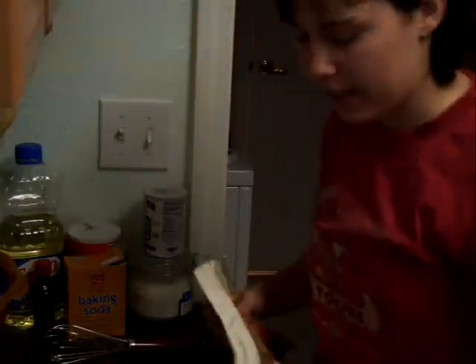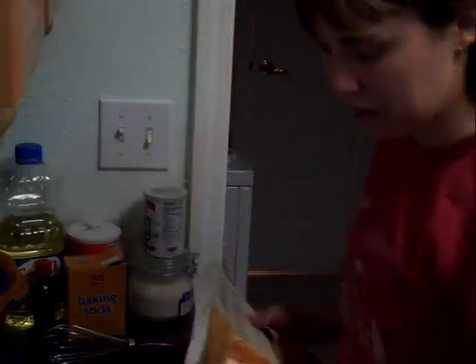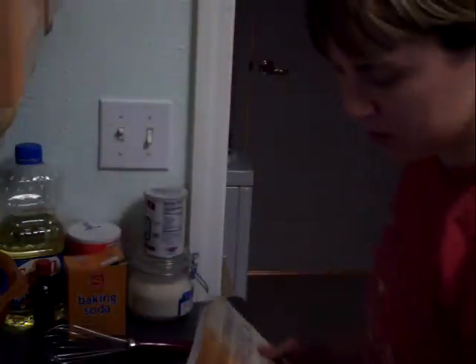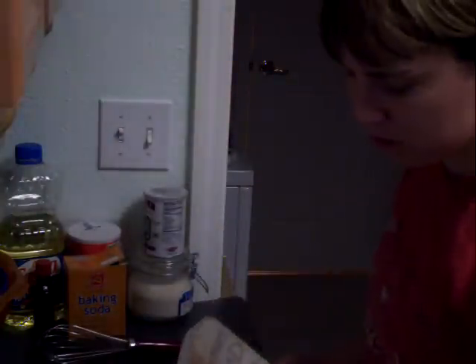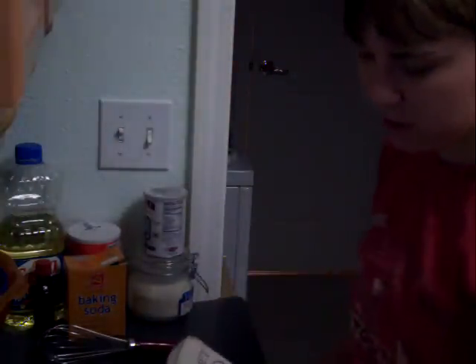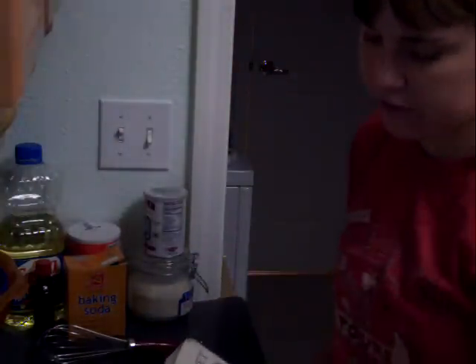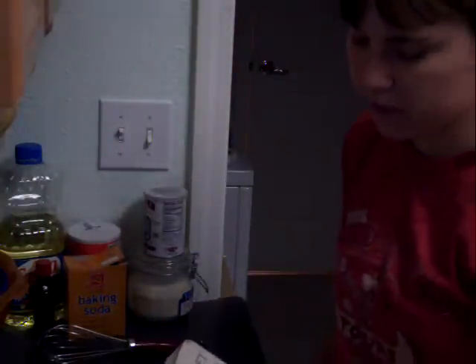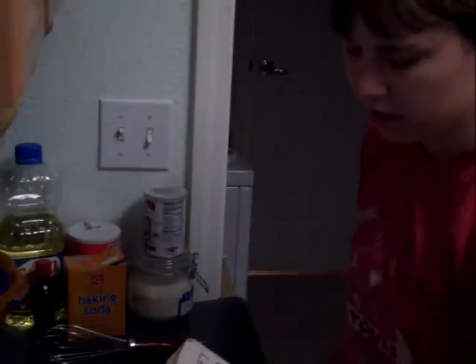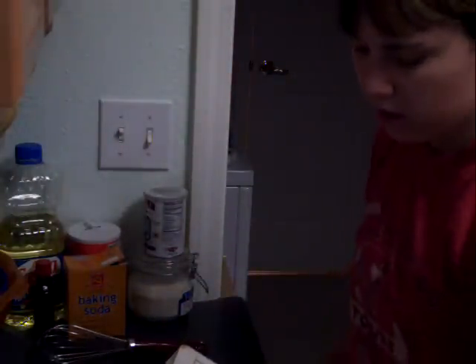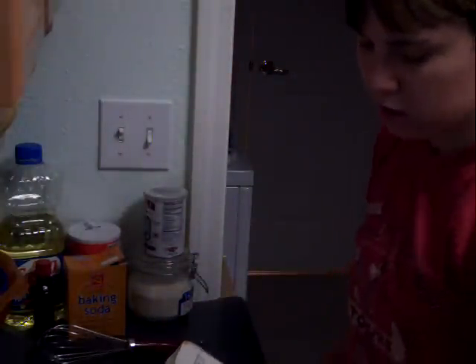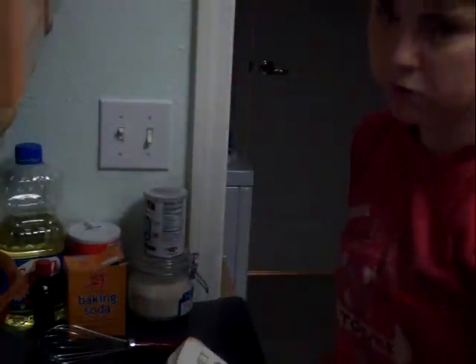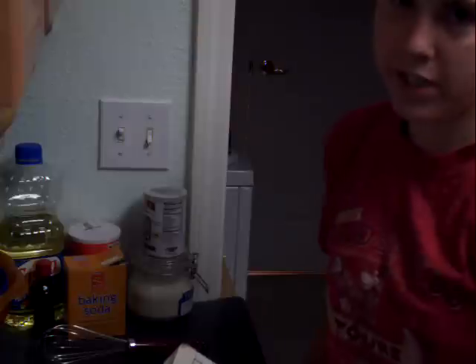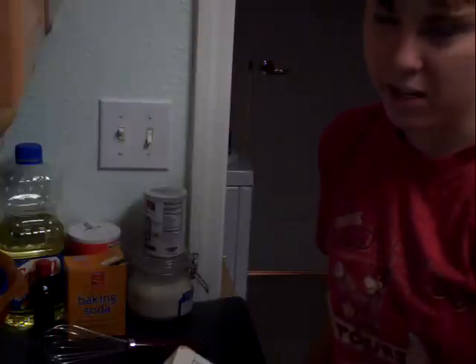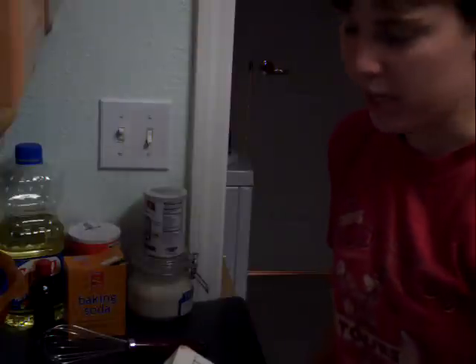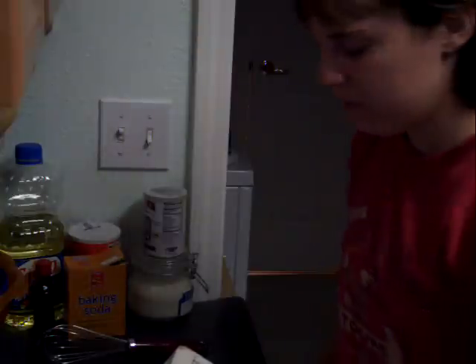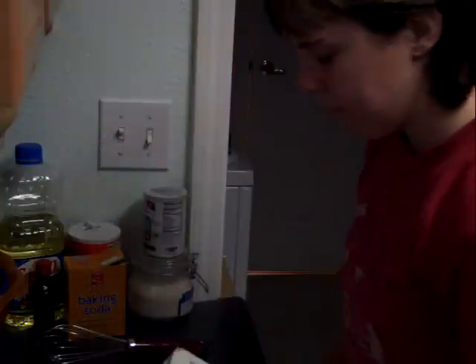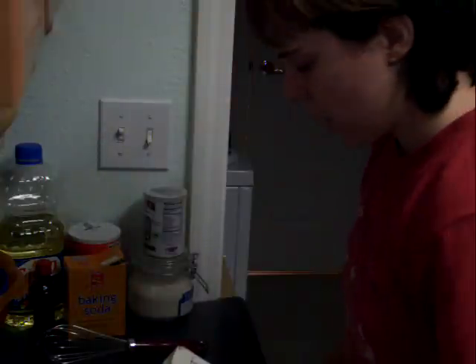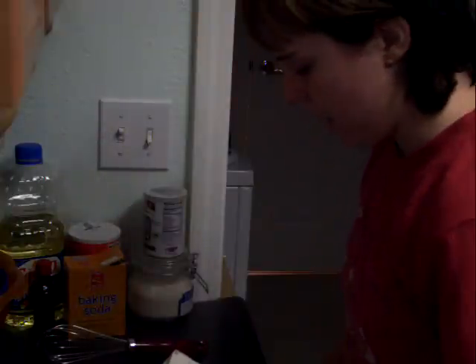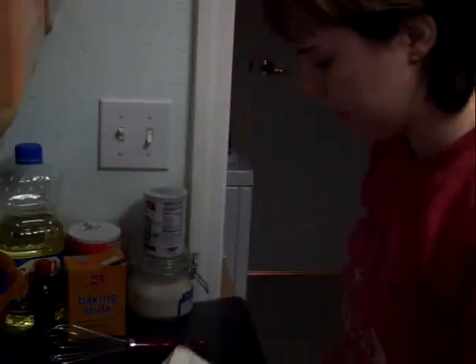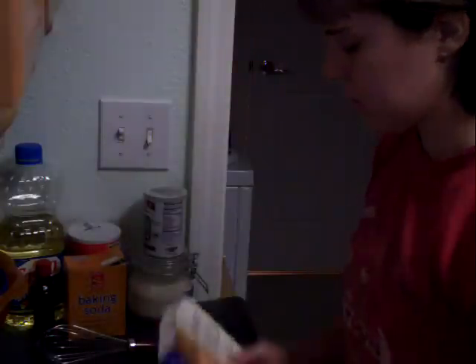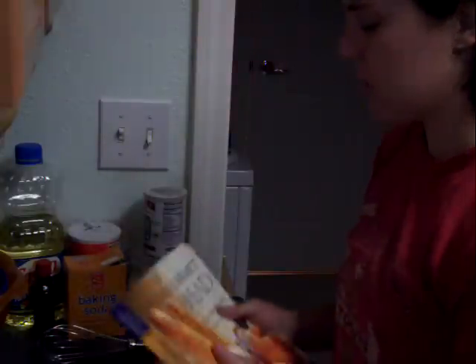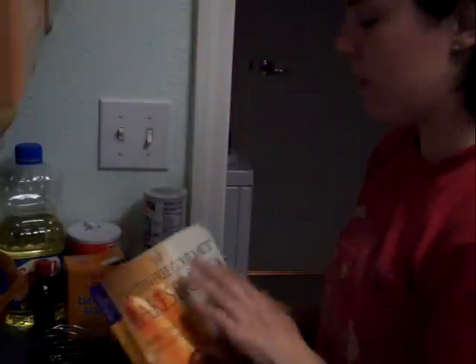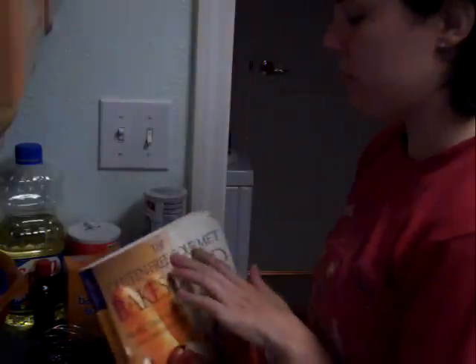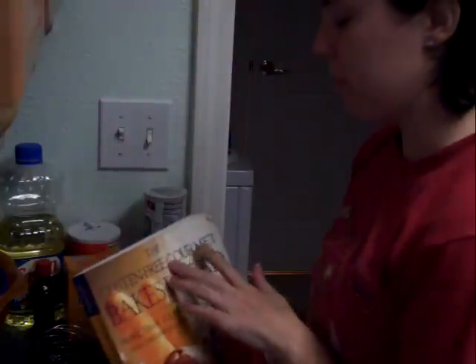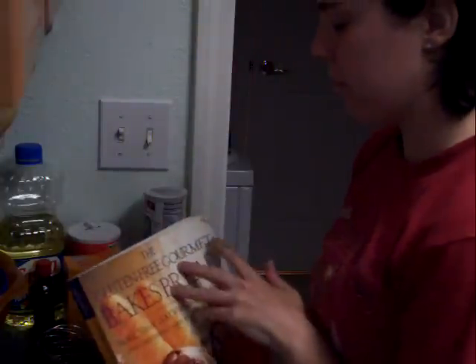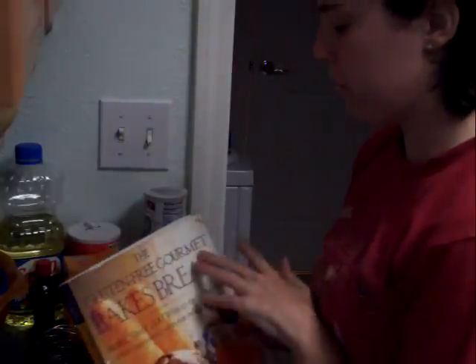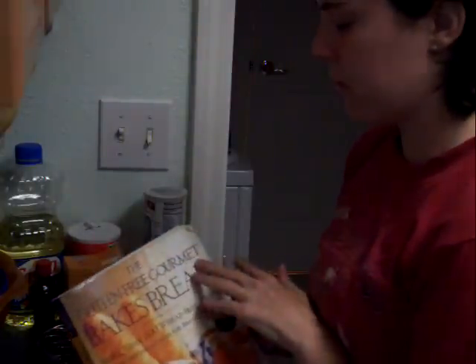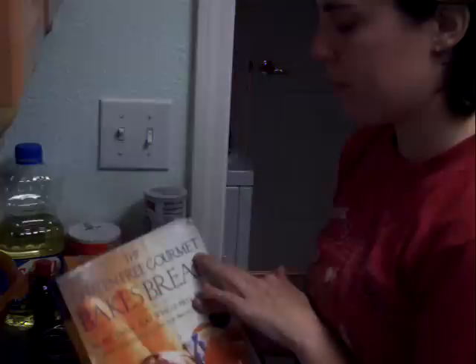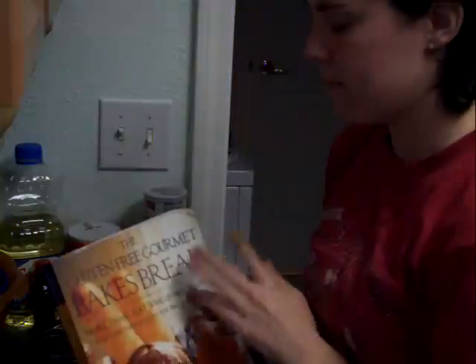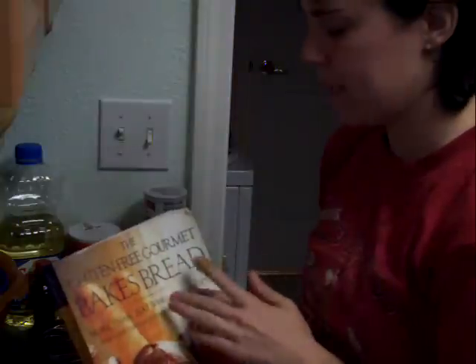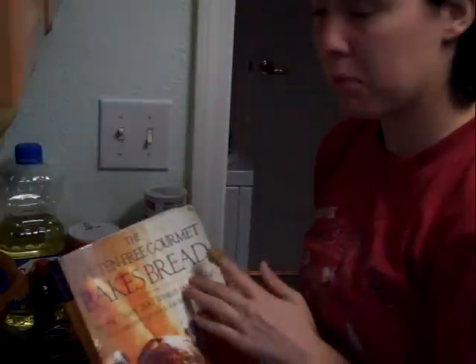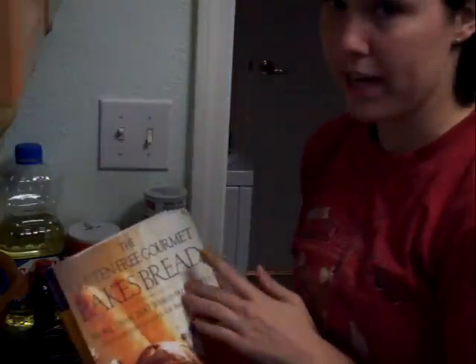Today I'm going to show you how to make gluten-free date bread. I got the recipe from the Gluten-Free Gourmet Bakes Bread.